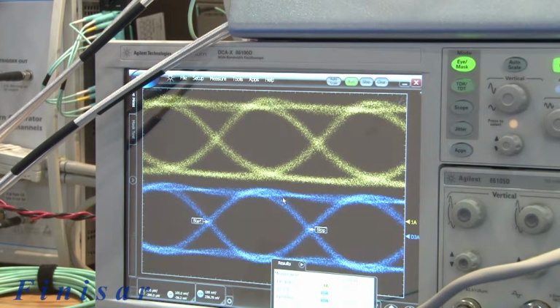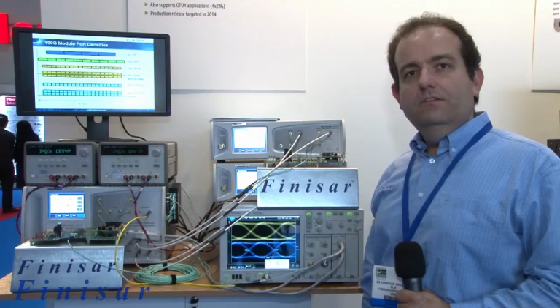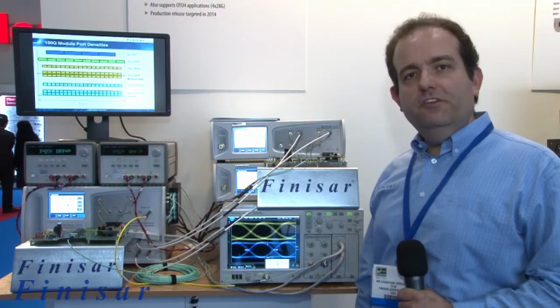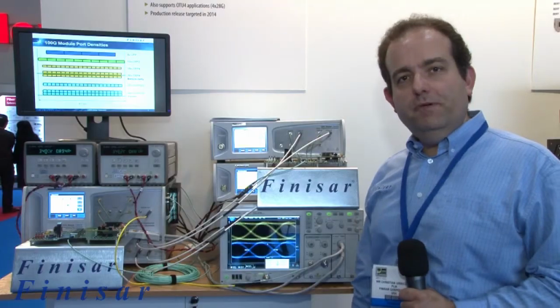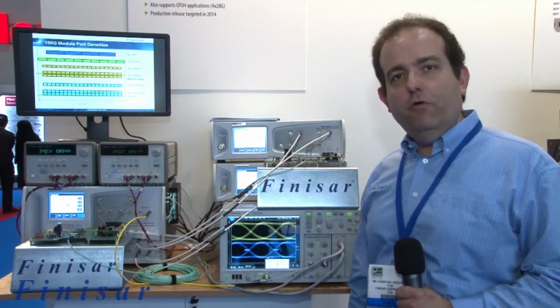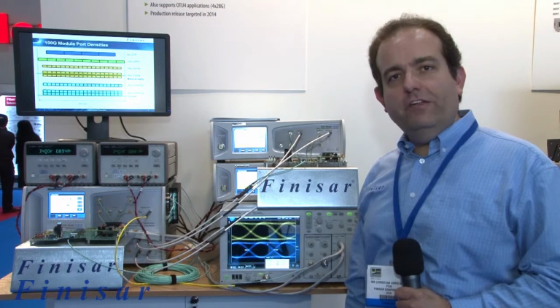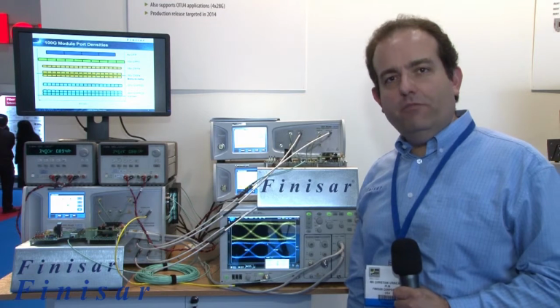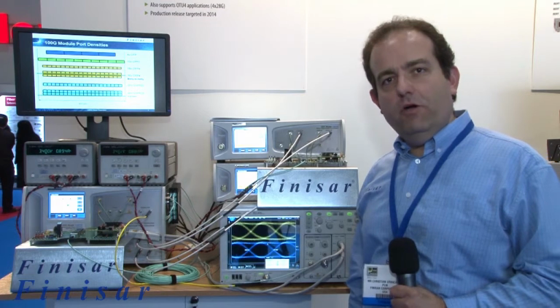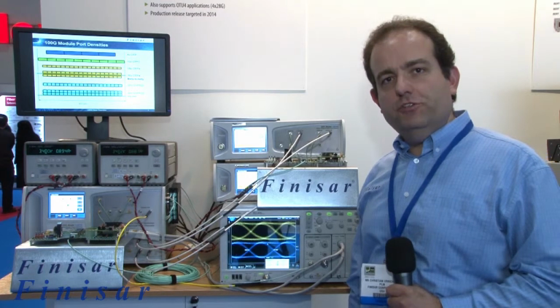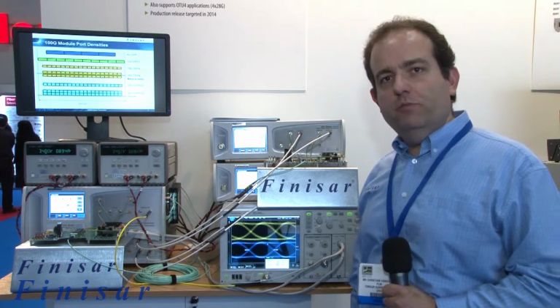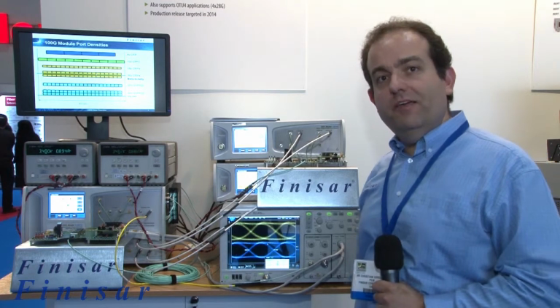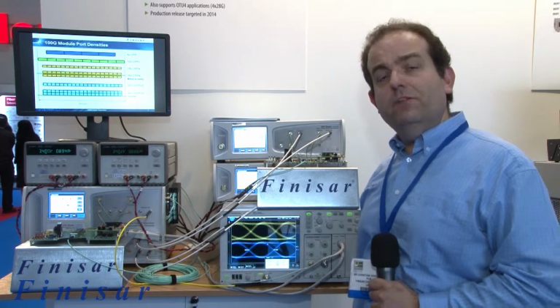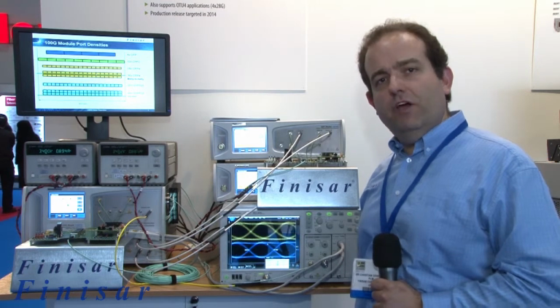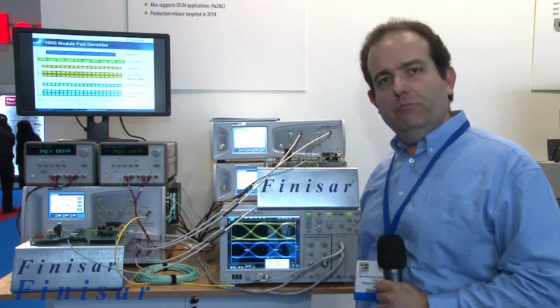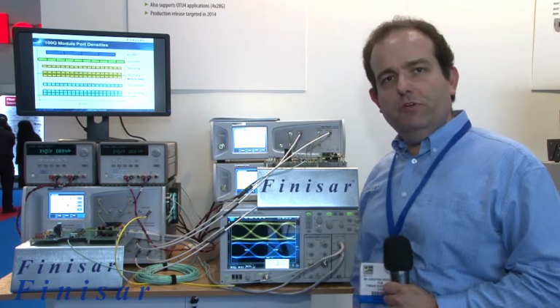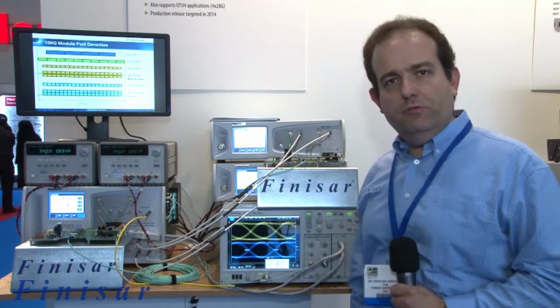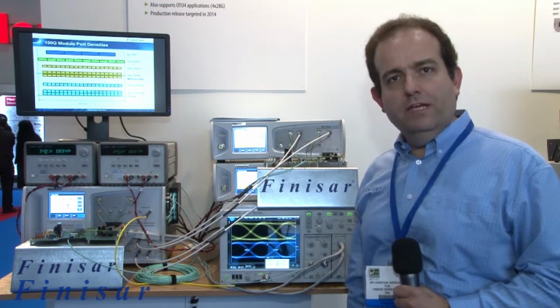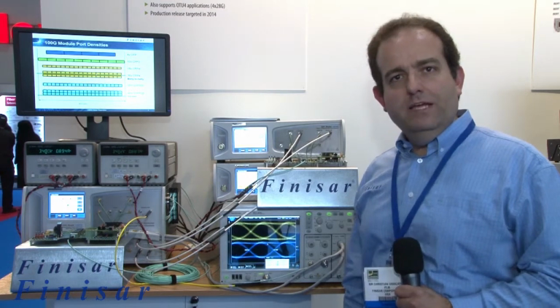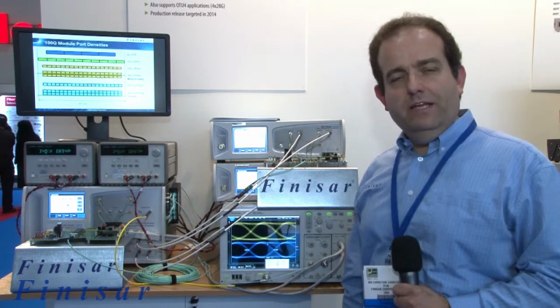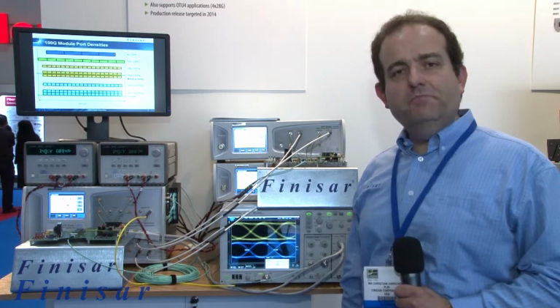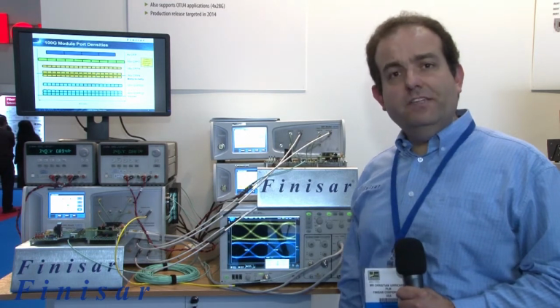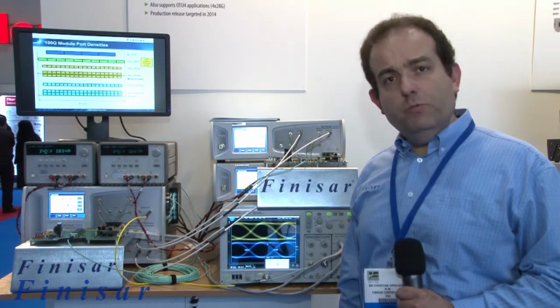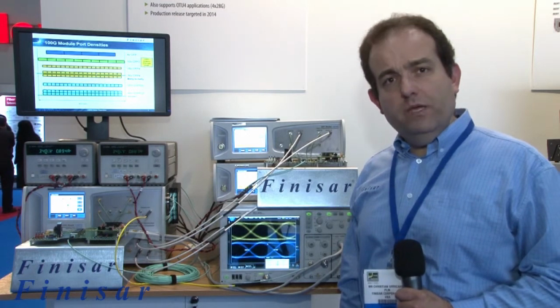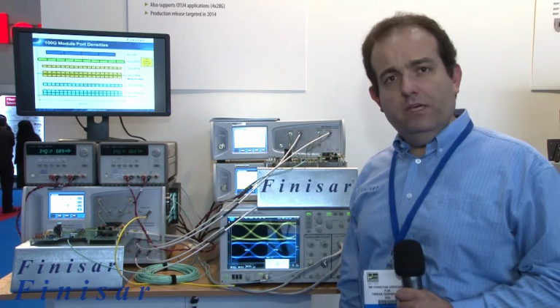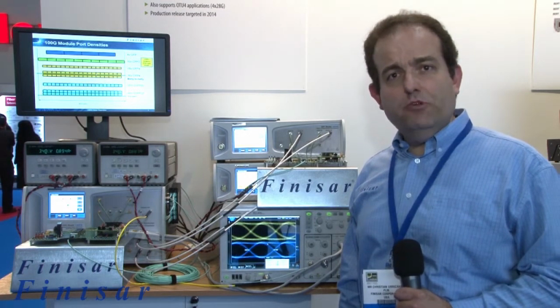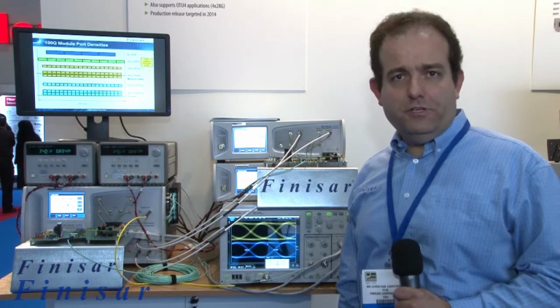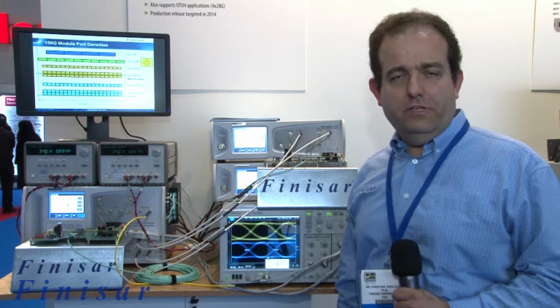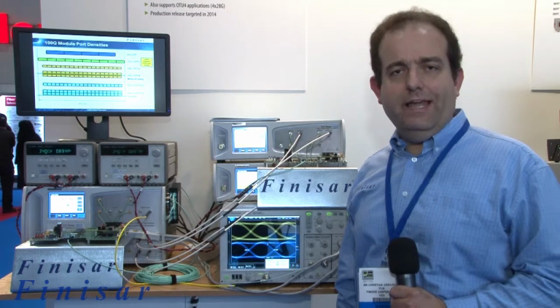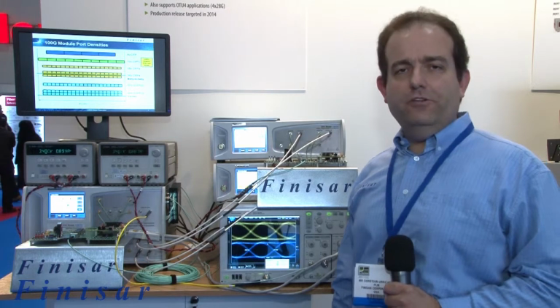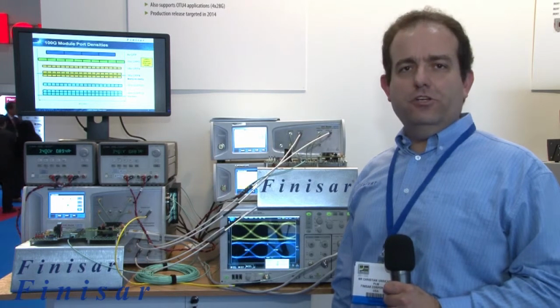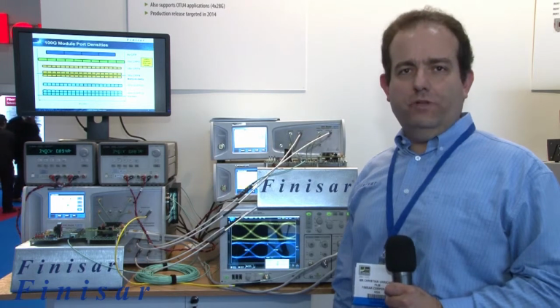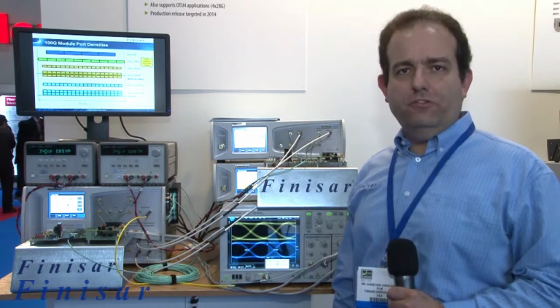The CFP4 SR4 modules will be sampling to customers very soon and is expected to be in production in calendar year 2014.